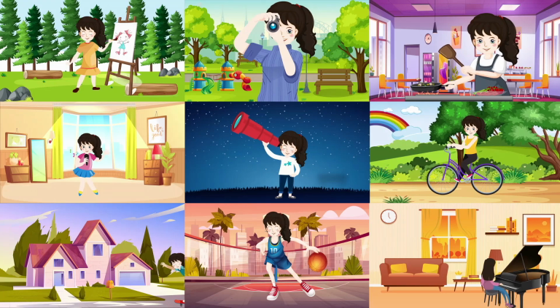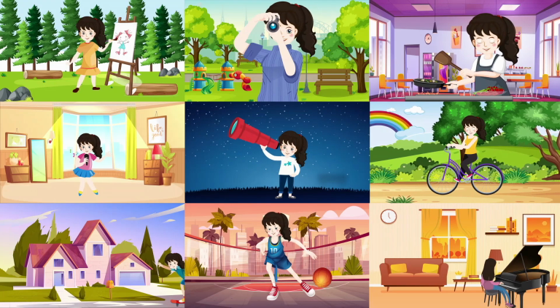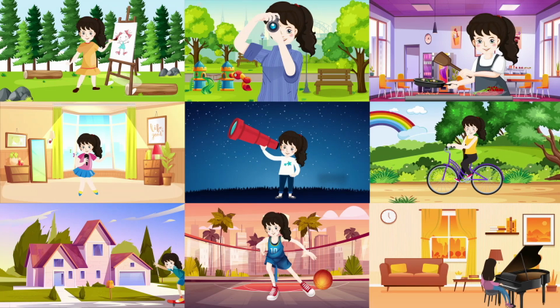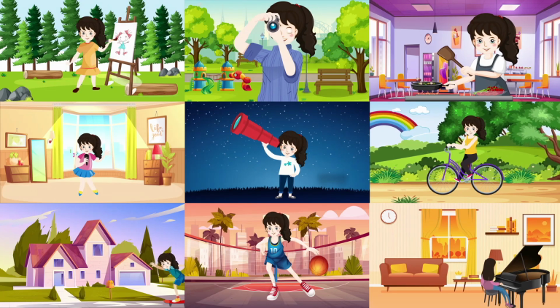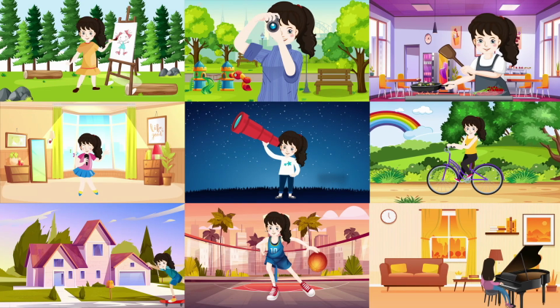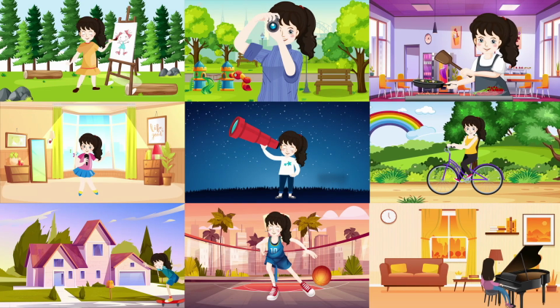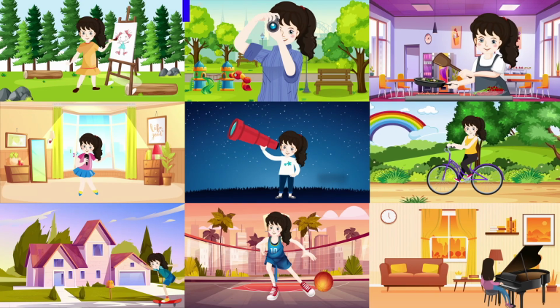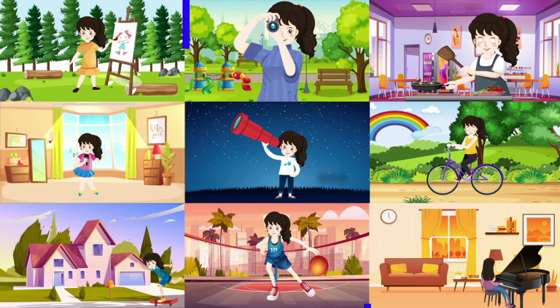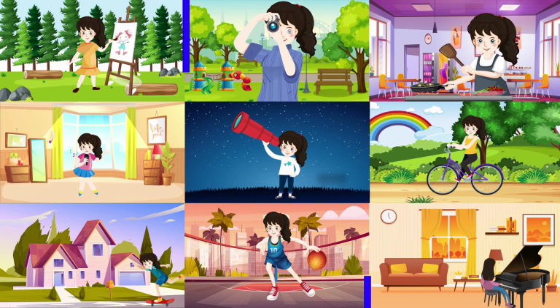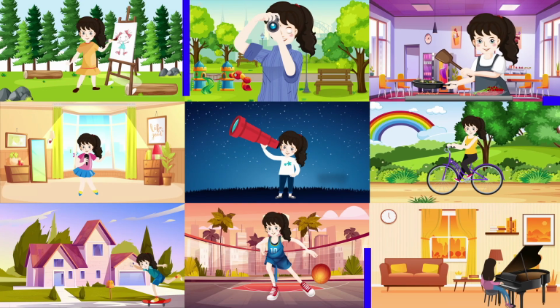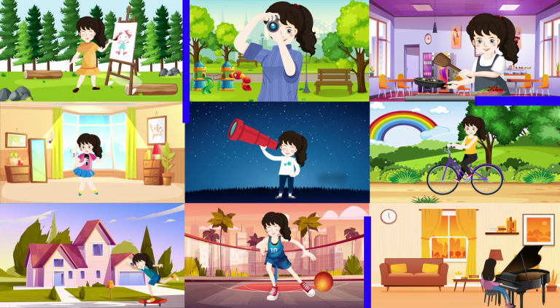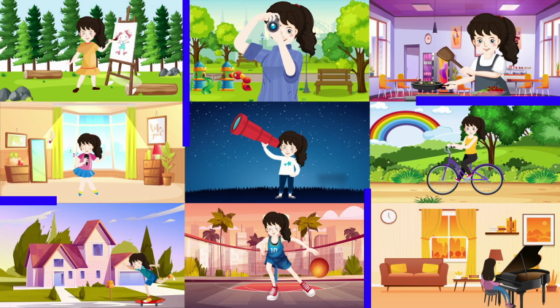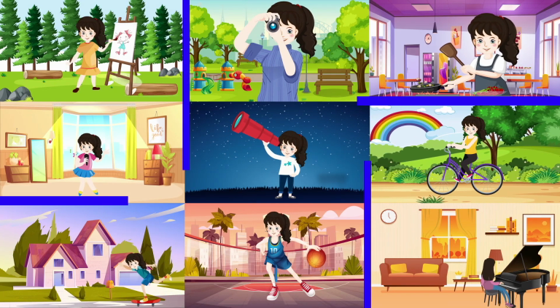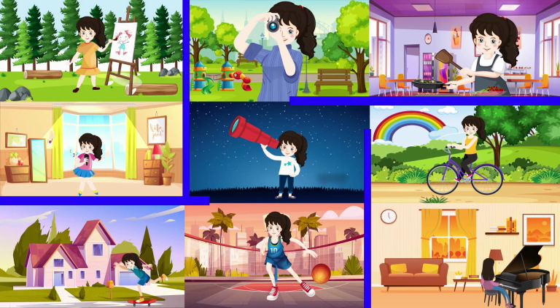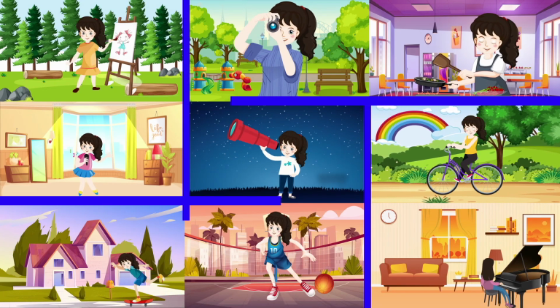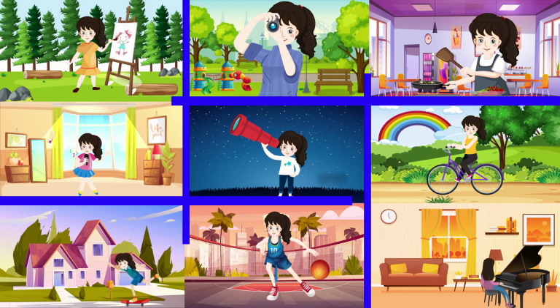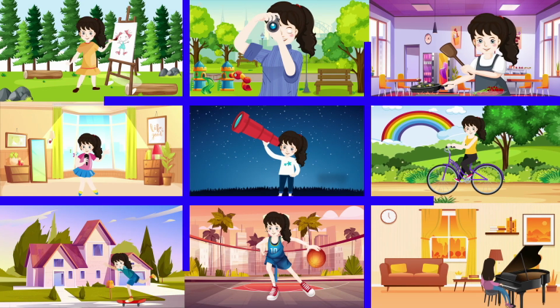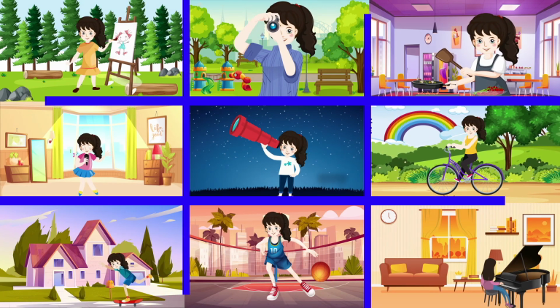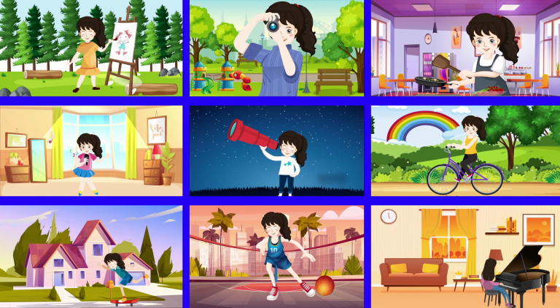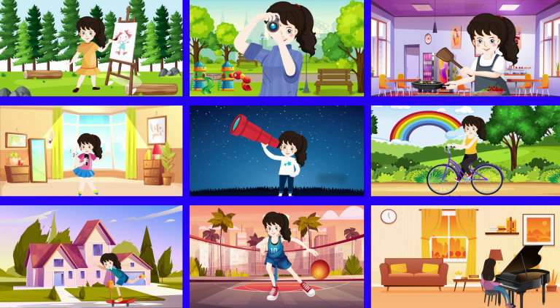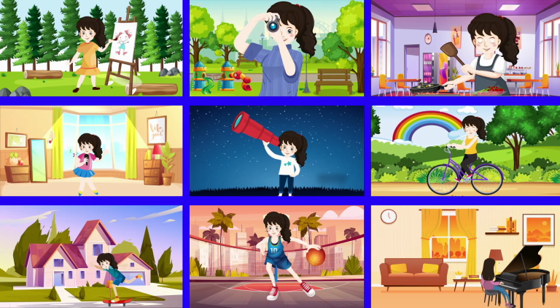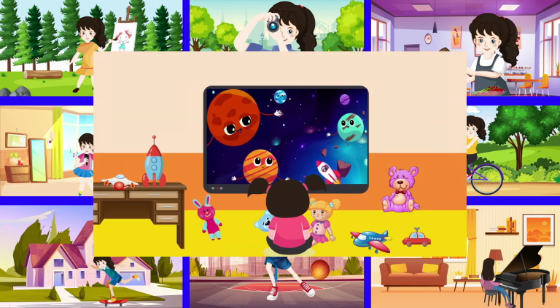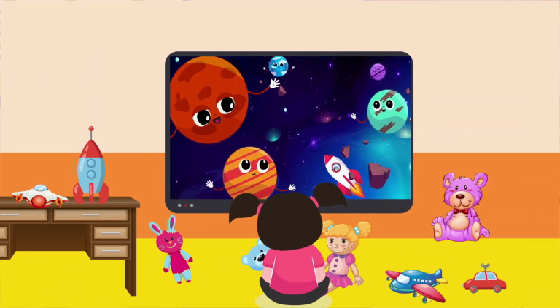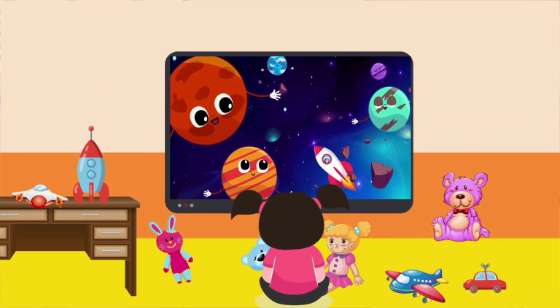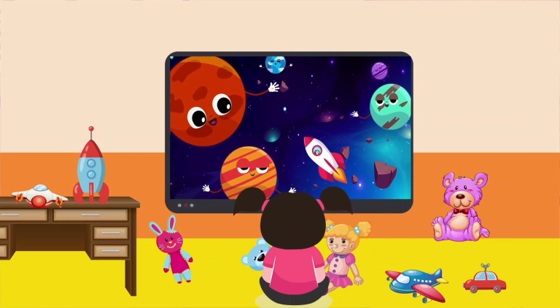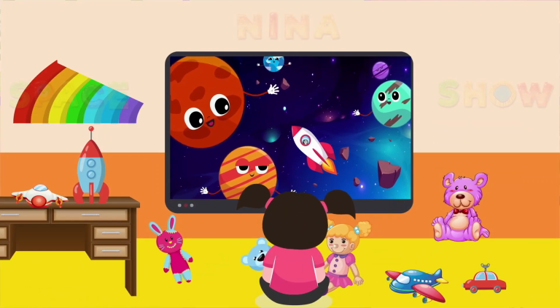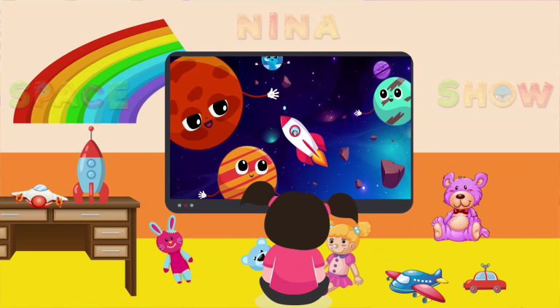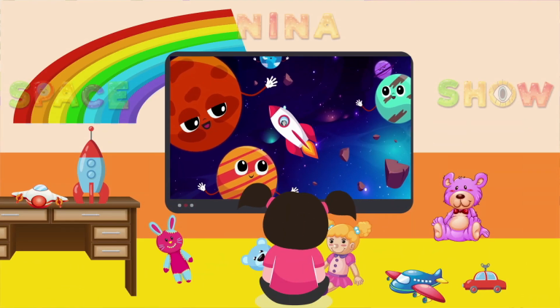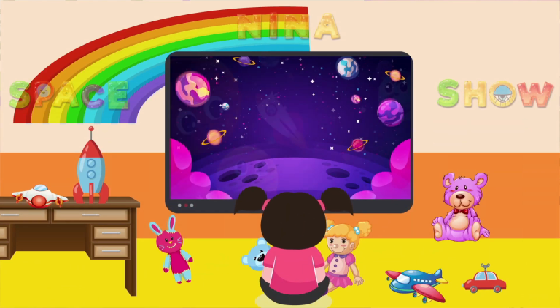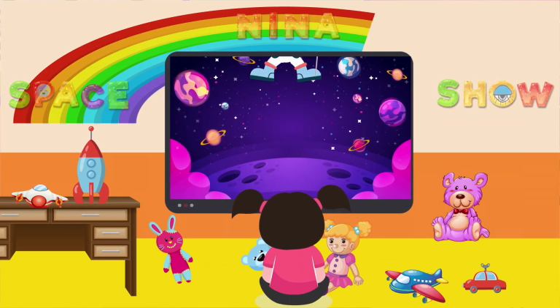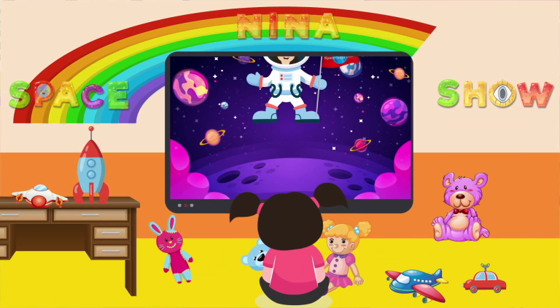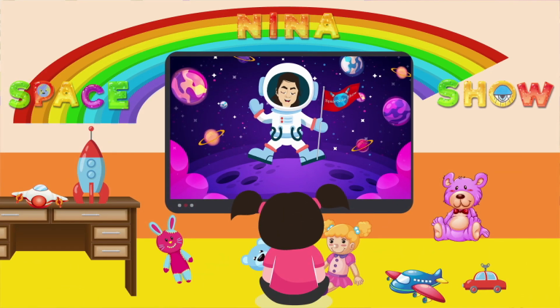SpaceX Force, off we go, 3, 2, 1, rocket launch!